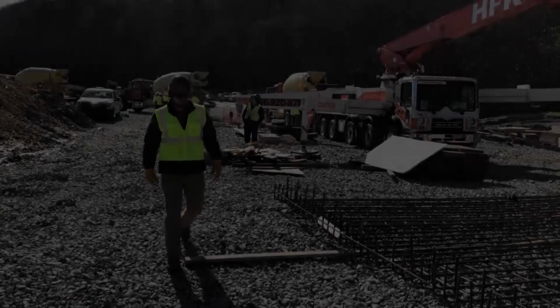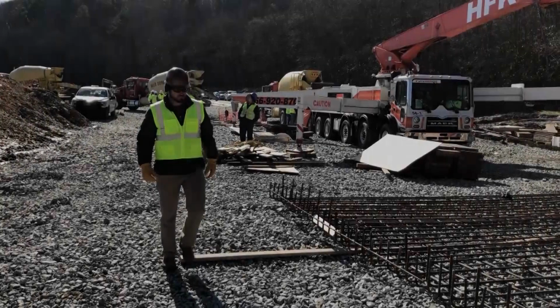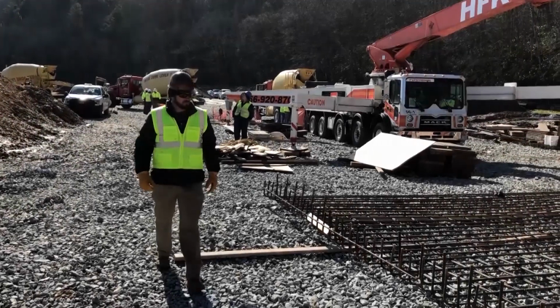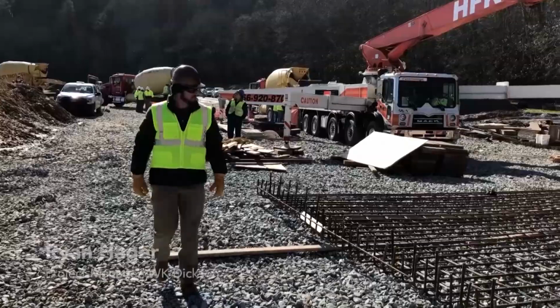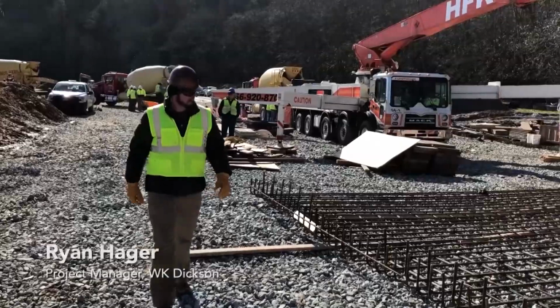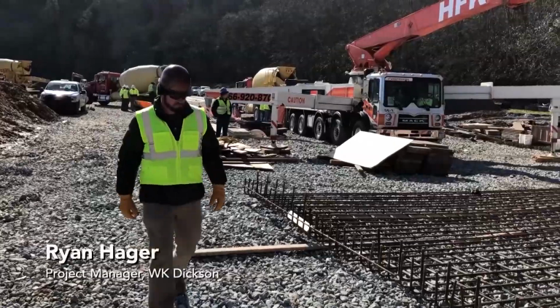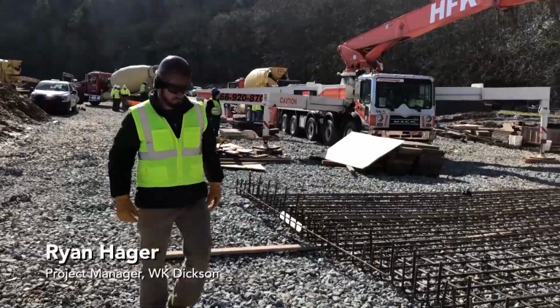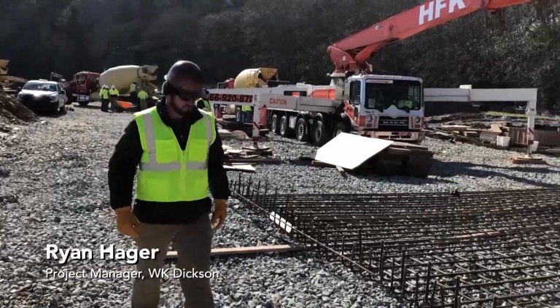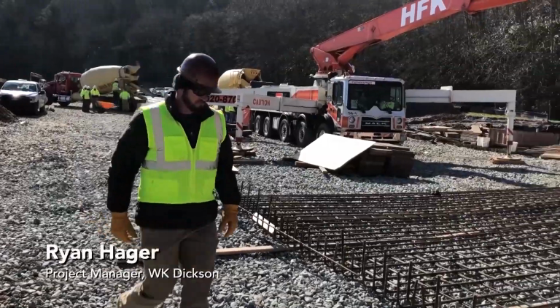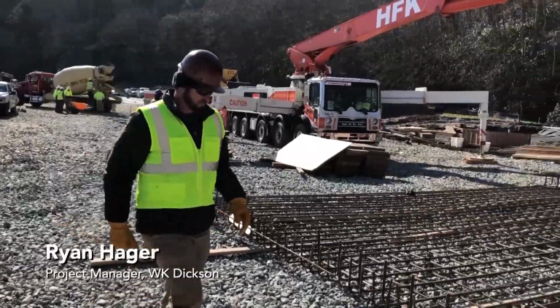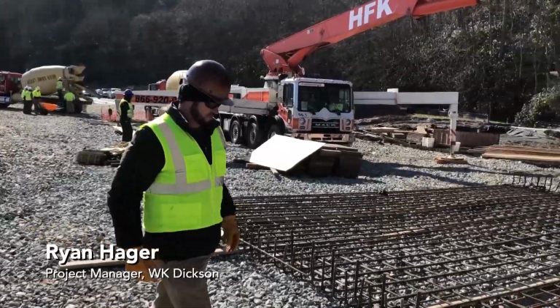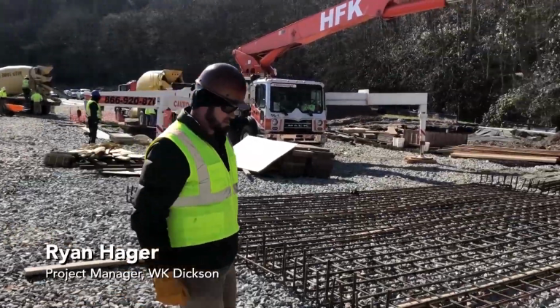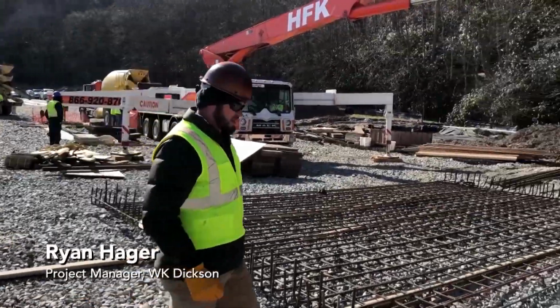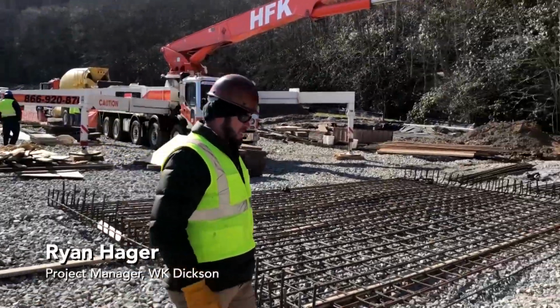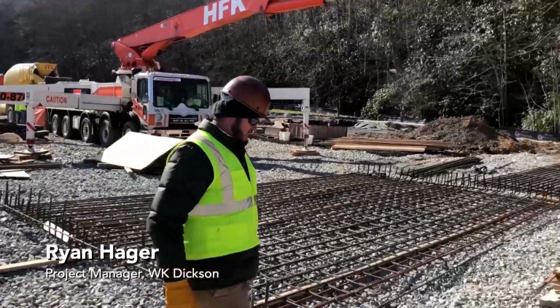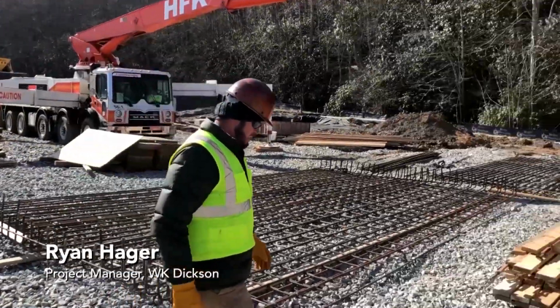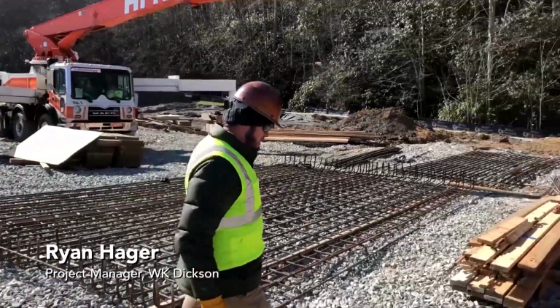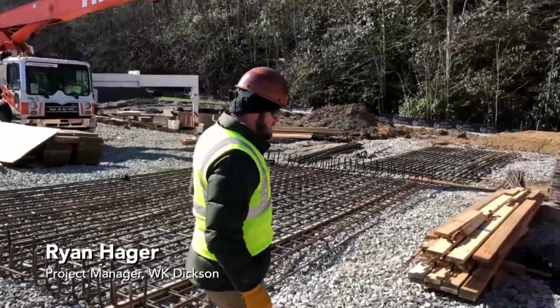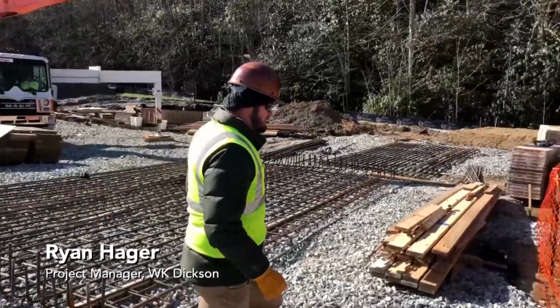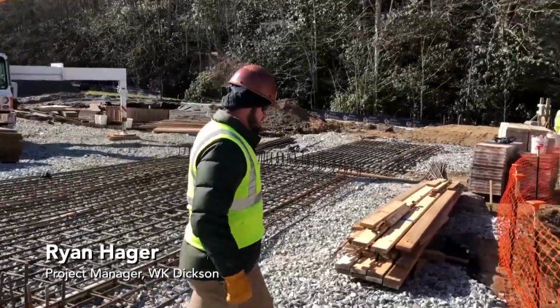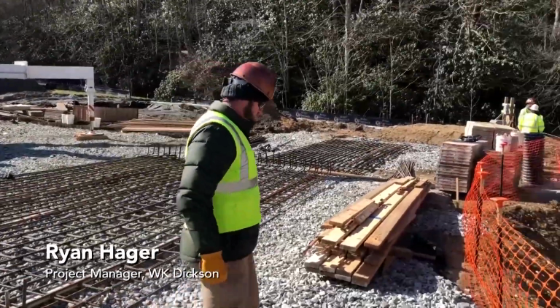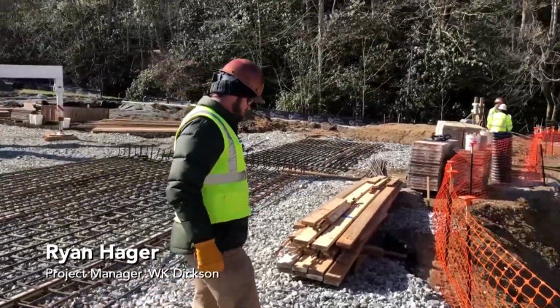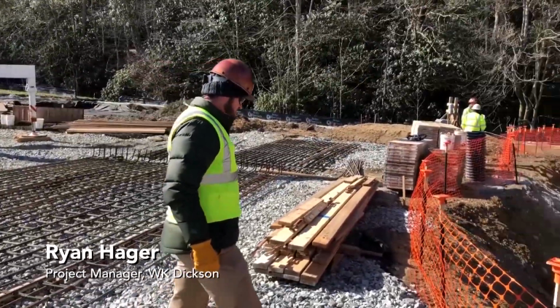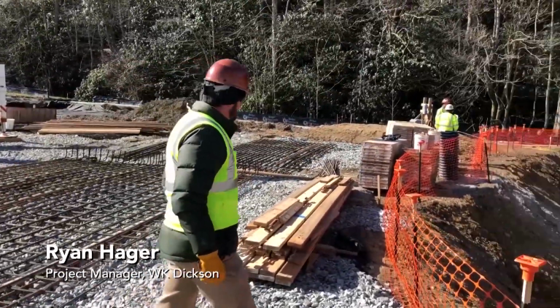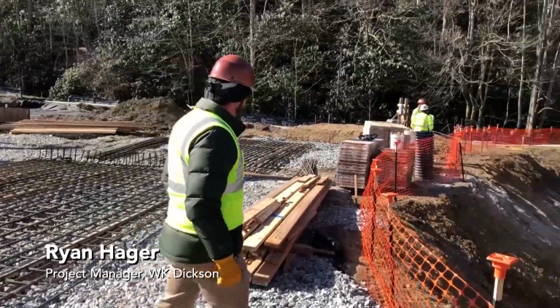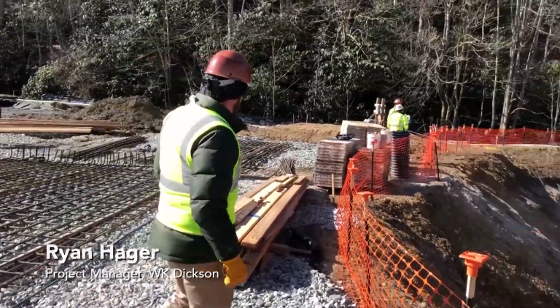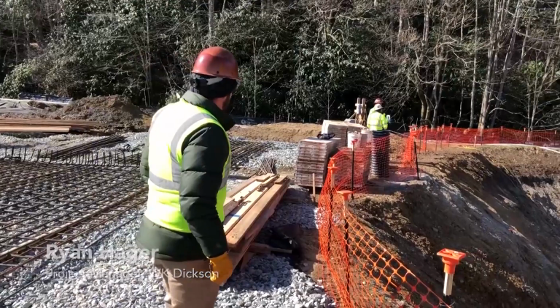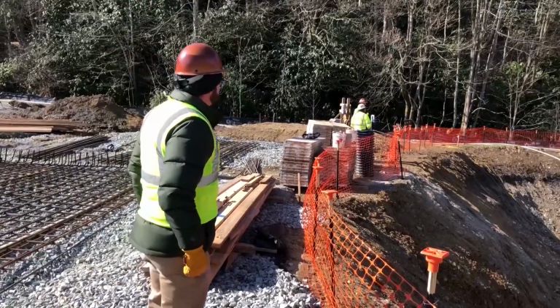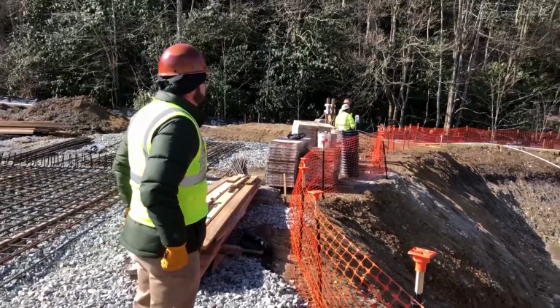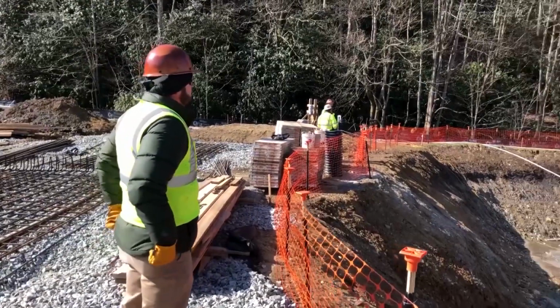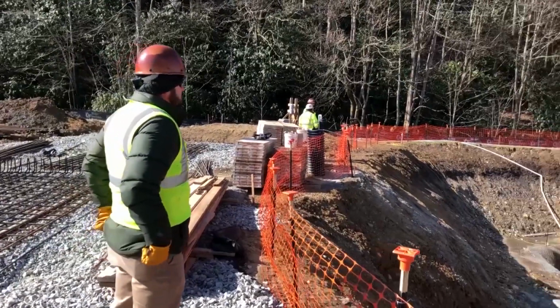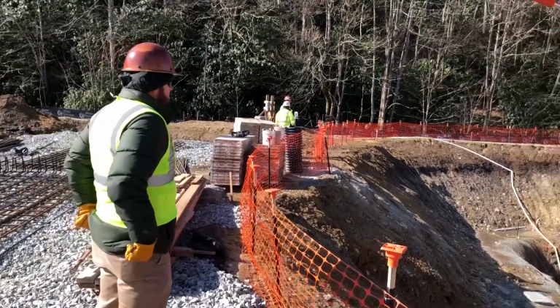Hi, I'm Ryan Hager, project manager with WK Dixon in our Hickory office. Today we're out on the Boone raw water intake project.